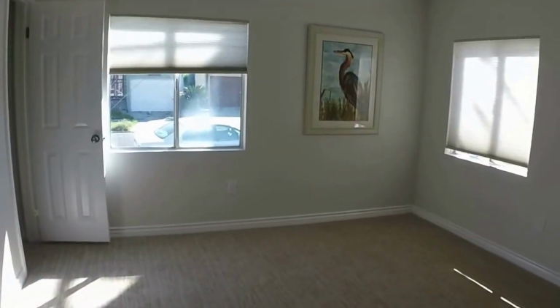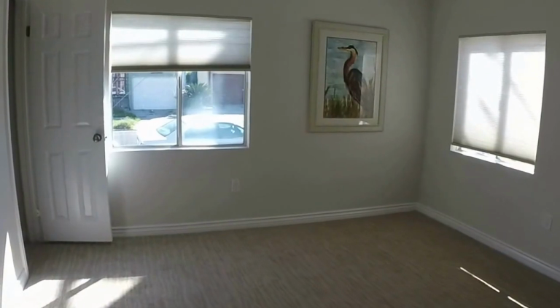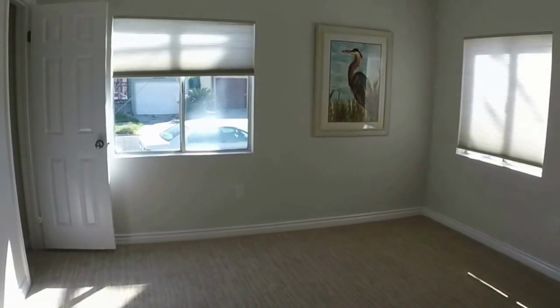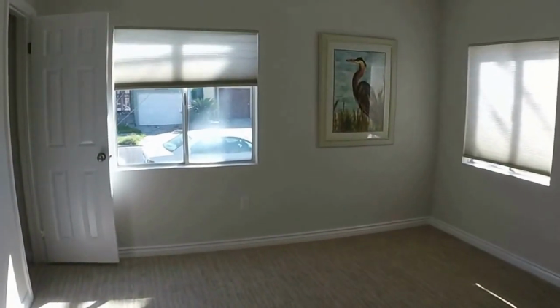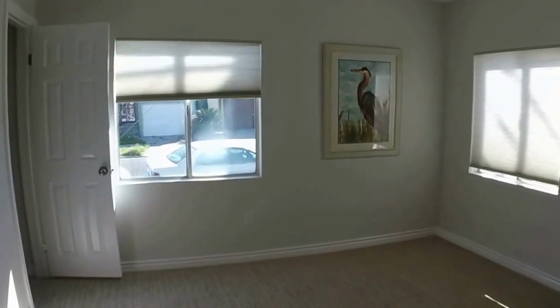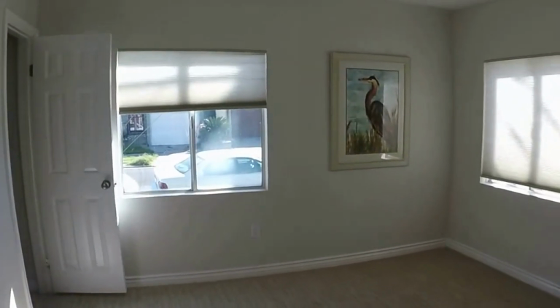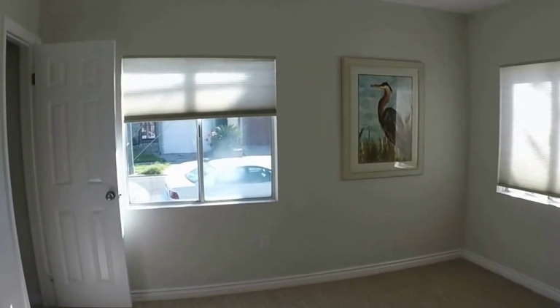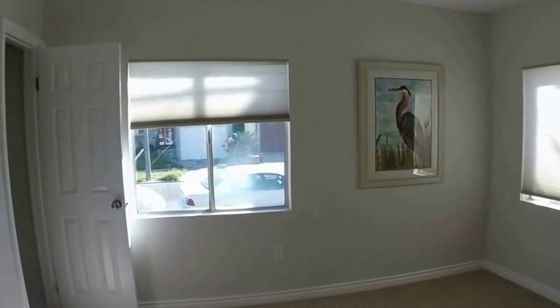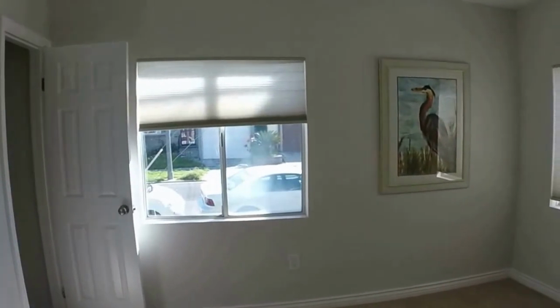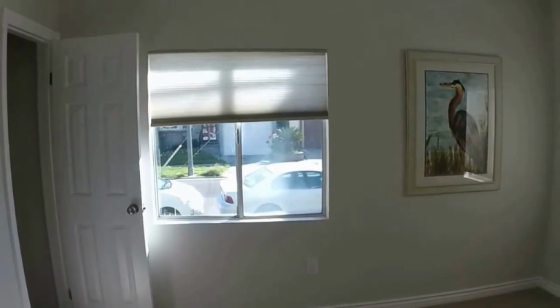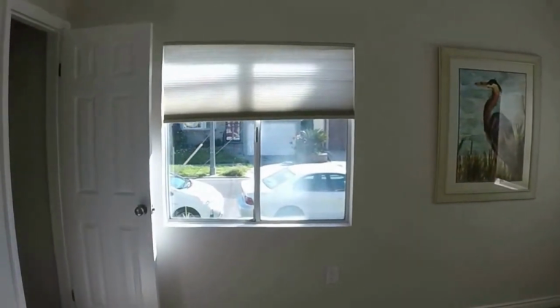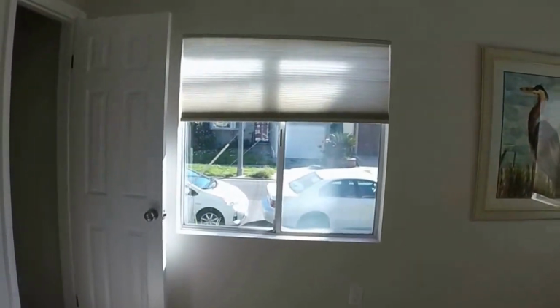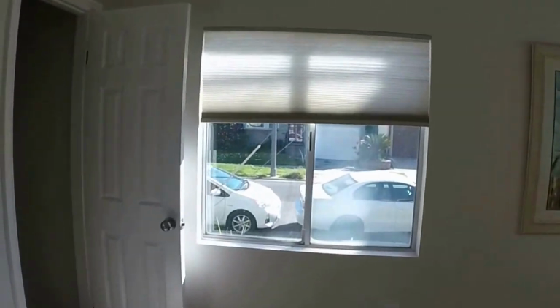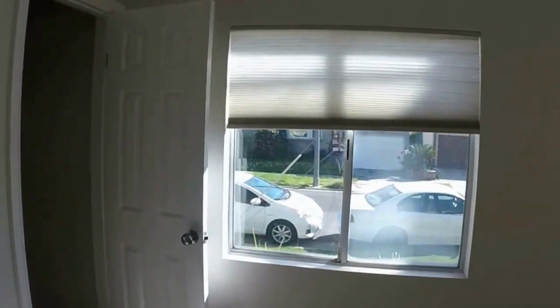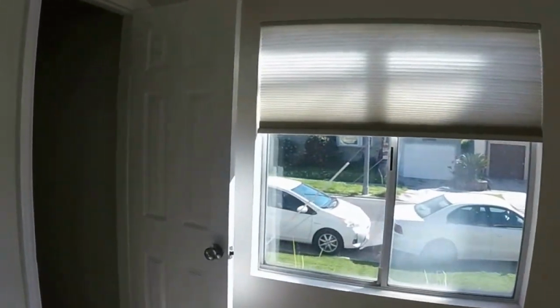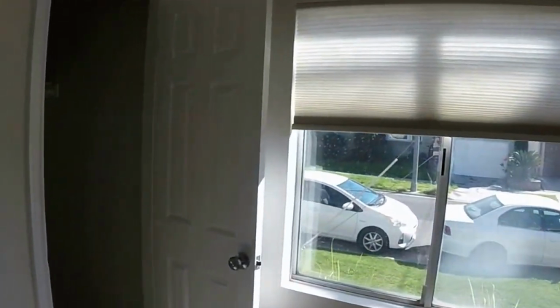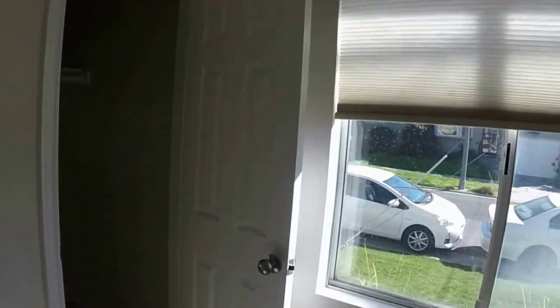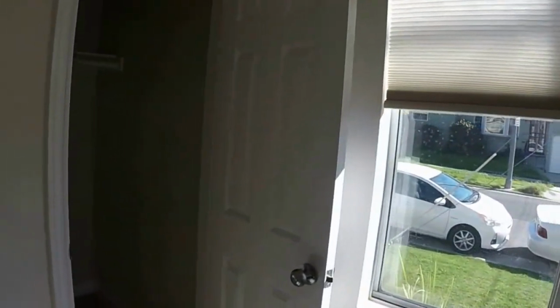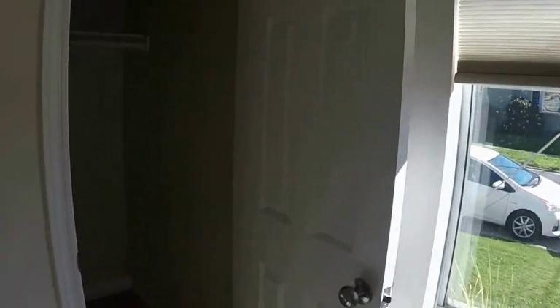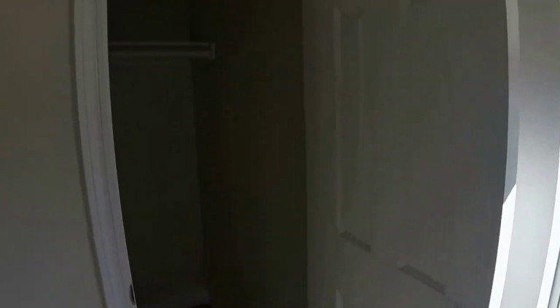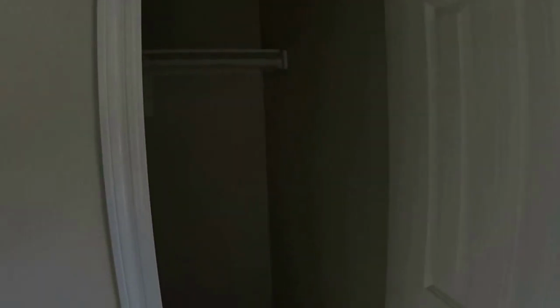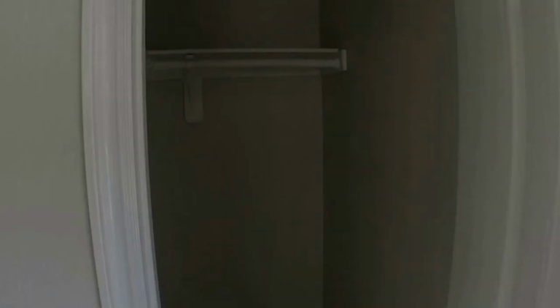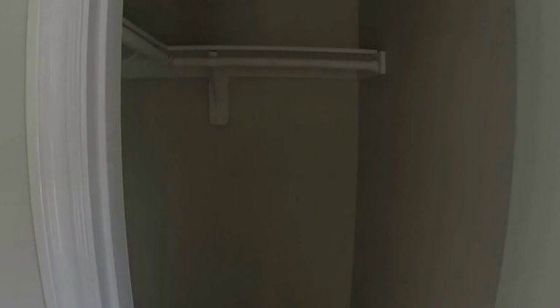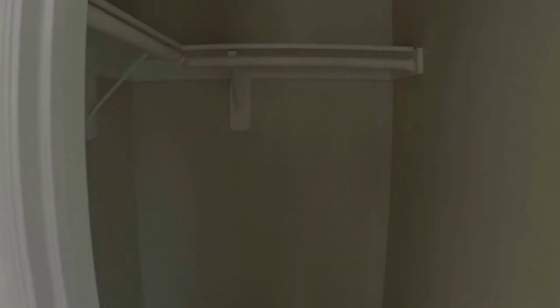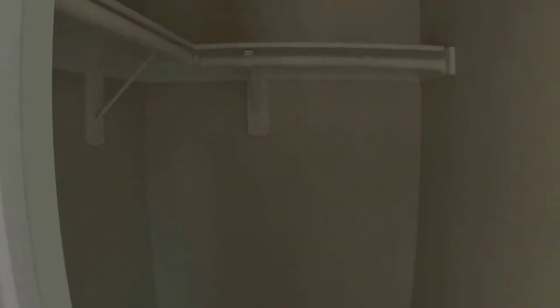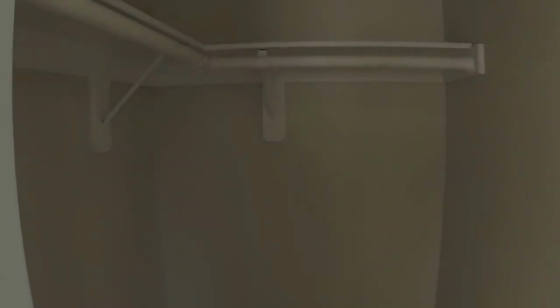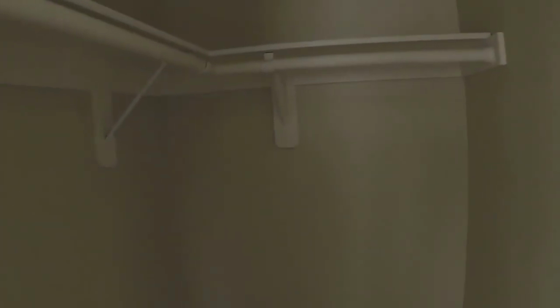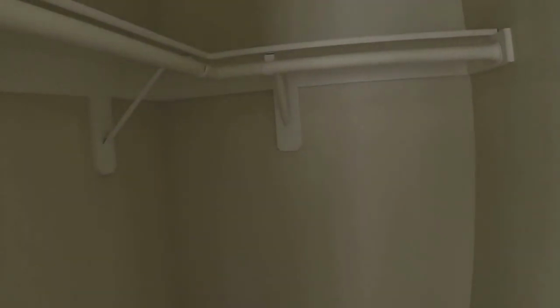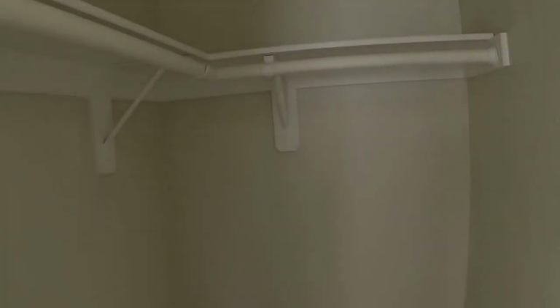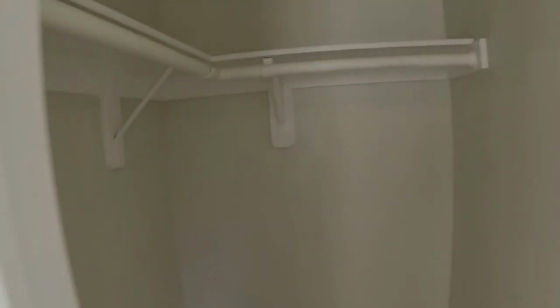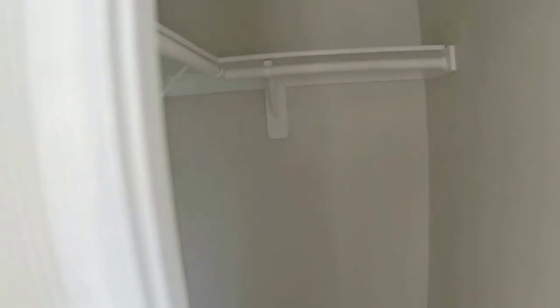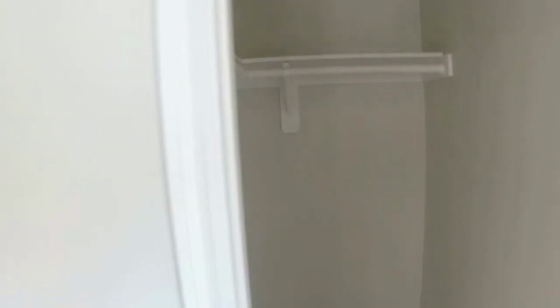This is the bigger of the two bedrooms, facing the street. It has a little walk-in closet.